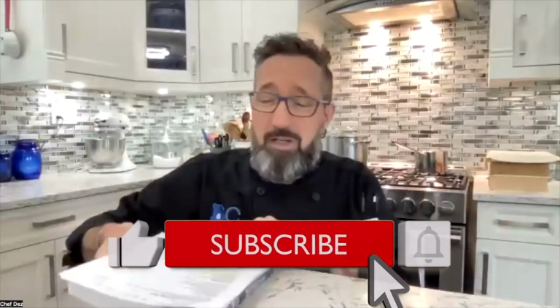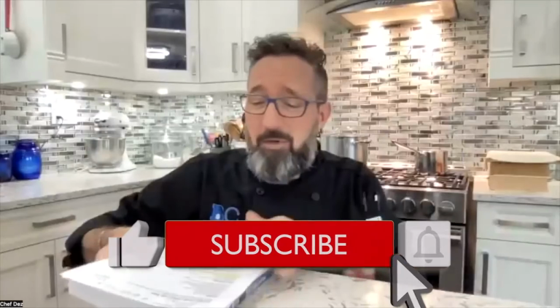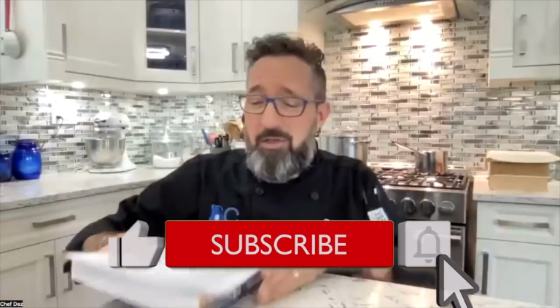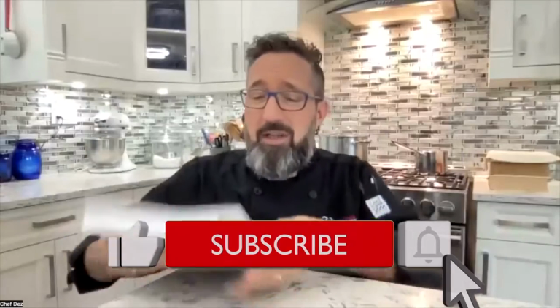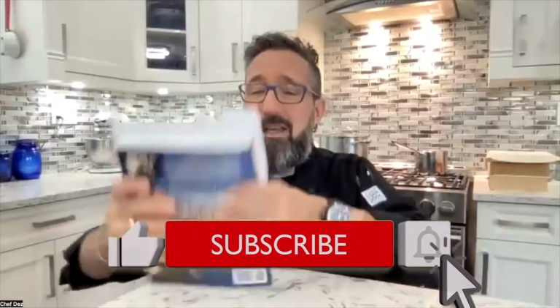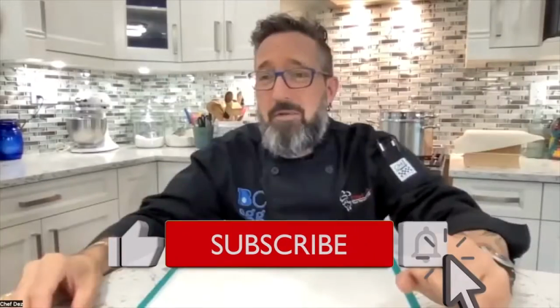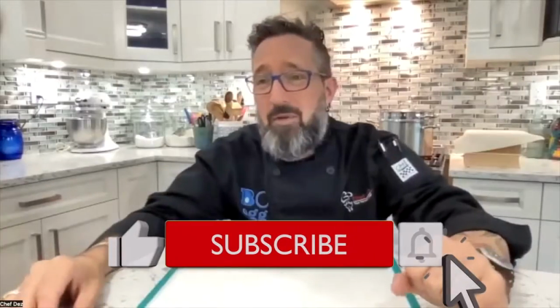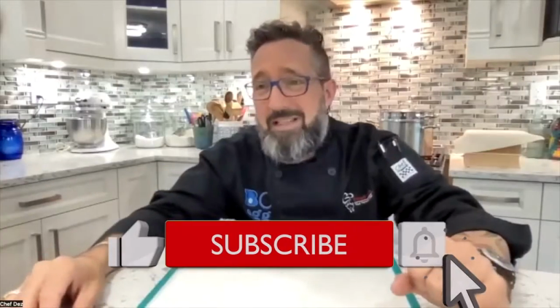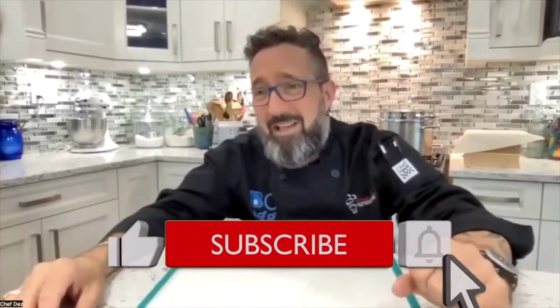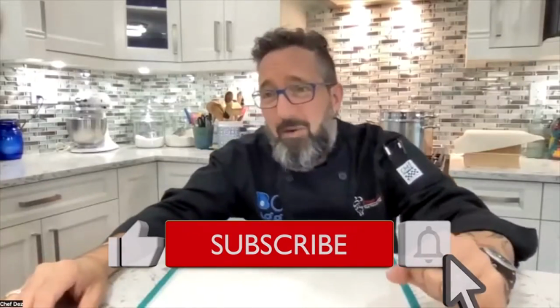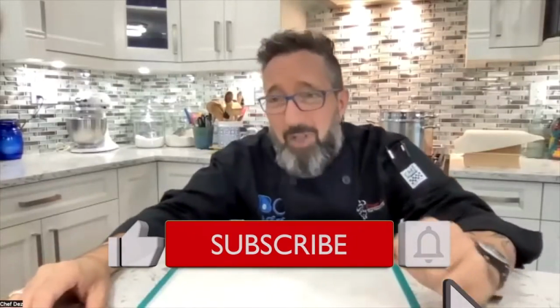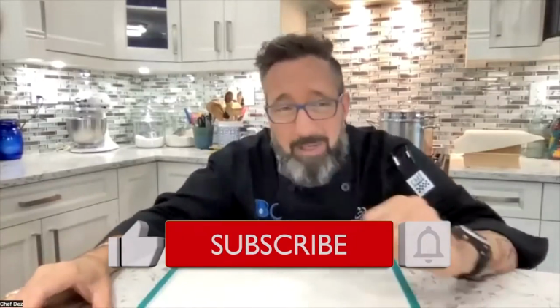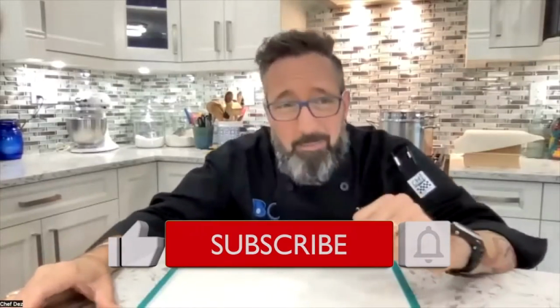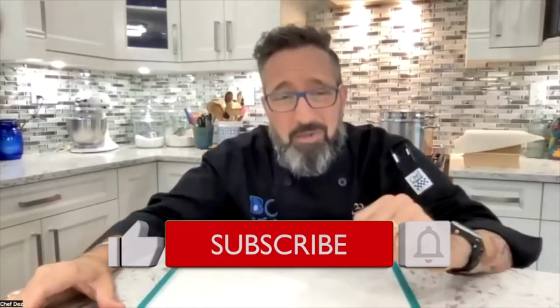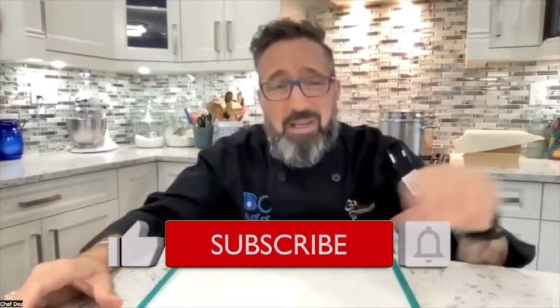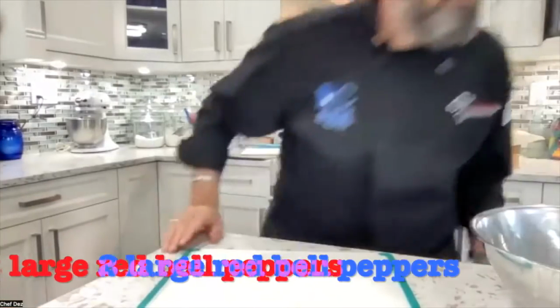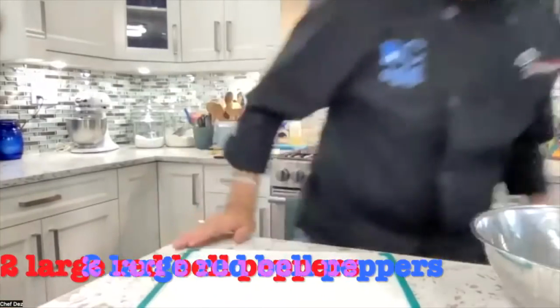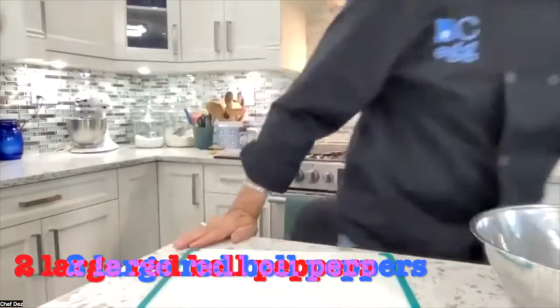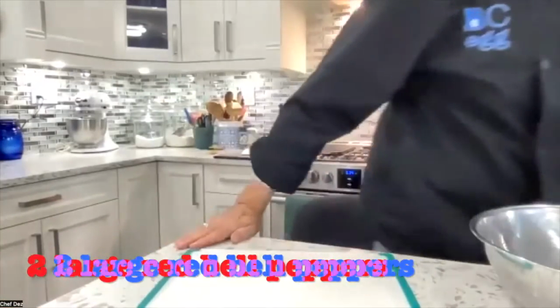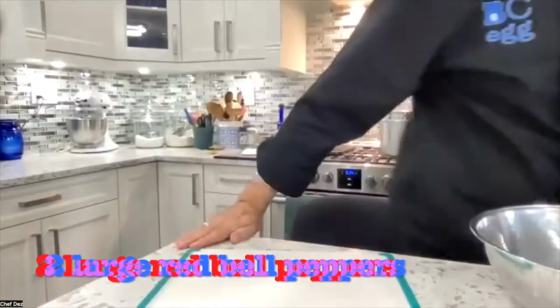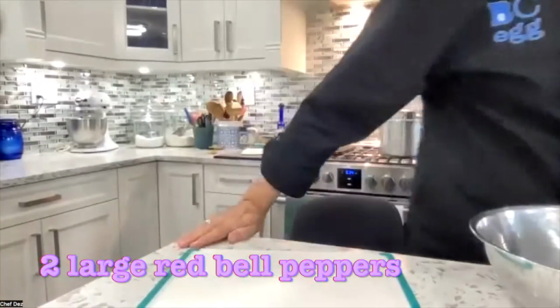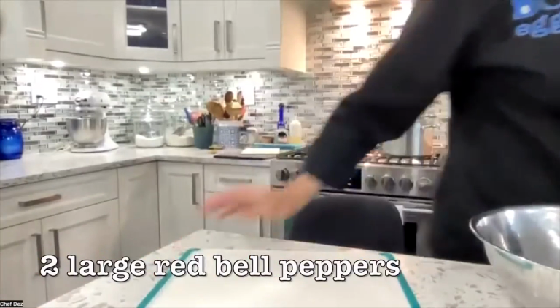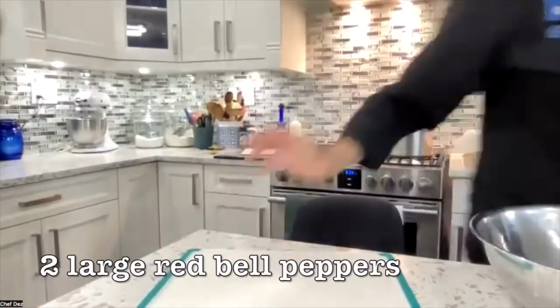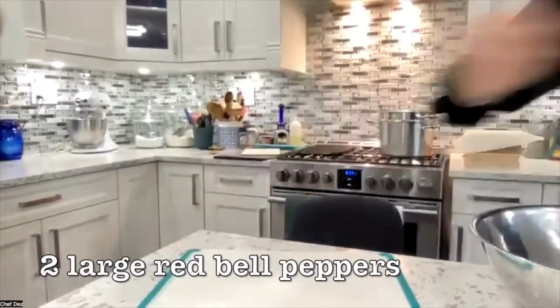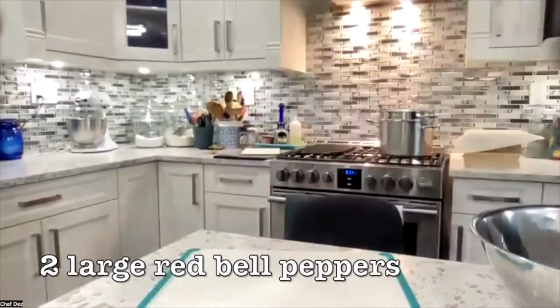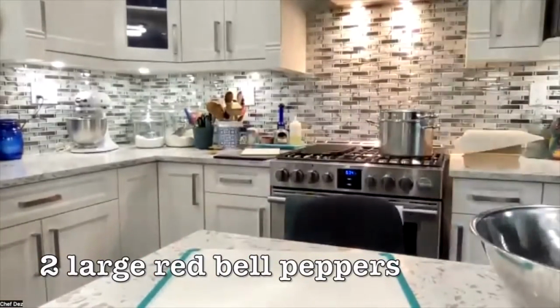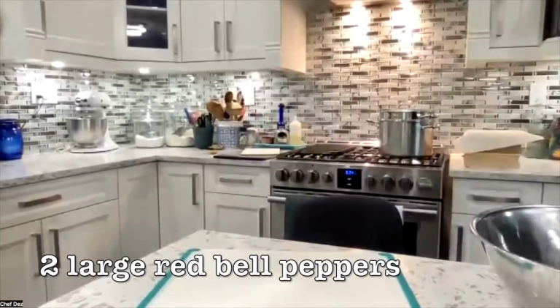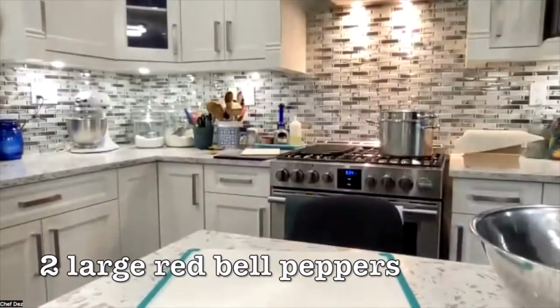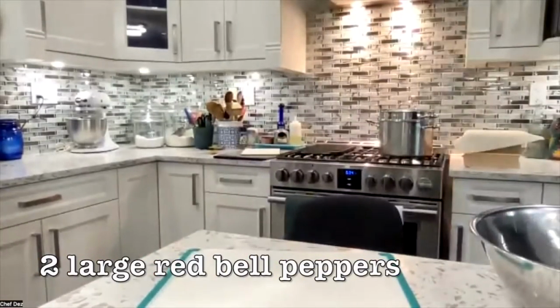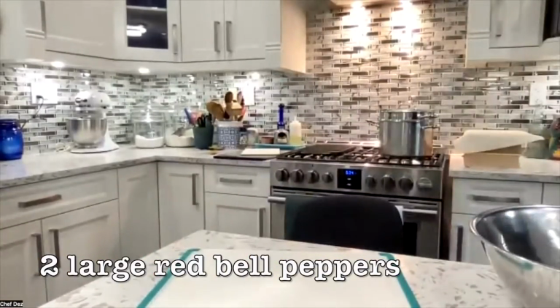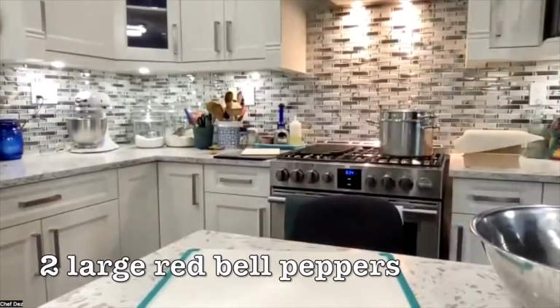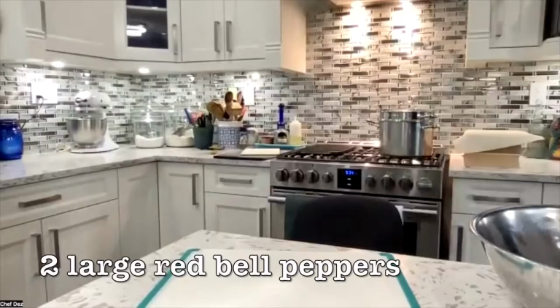I really appreciate that. So let's get our bell peppers. Get out two large red bell peppers.